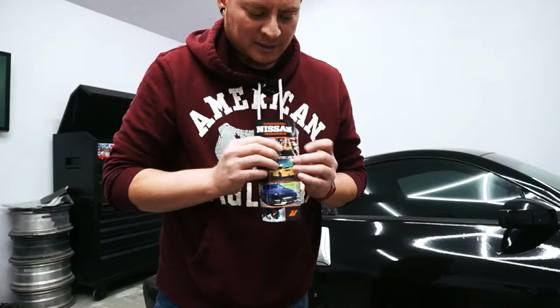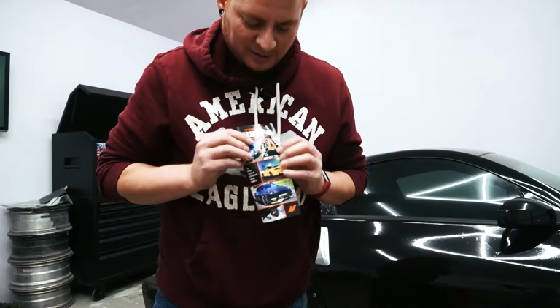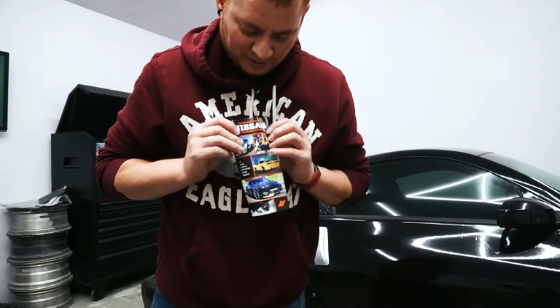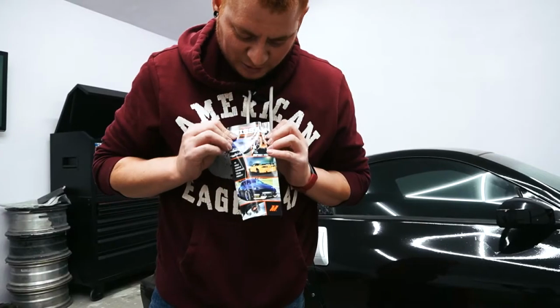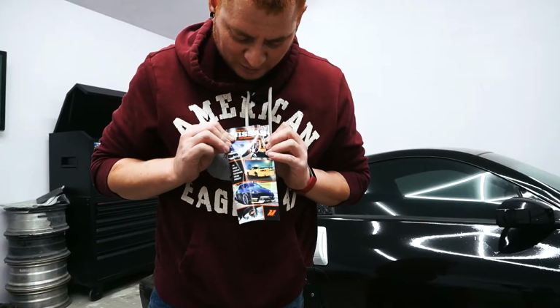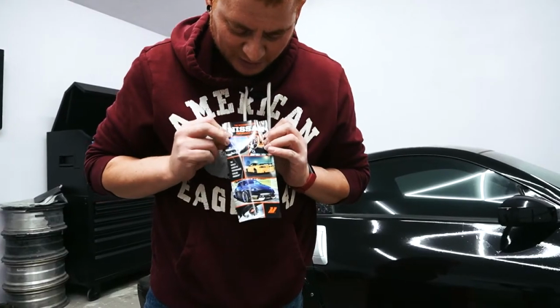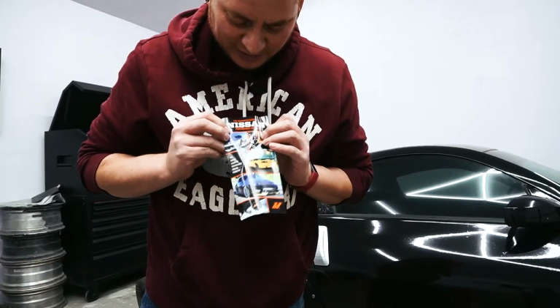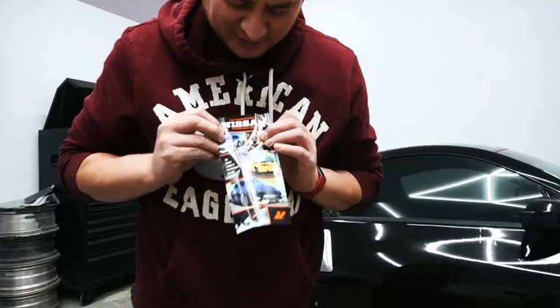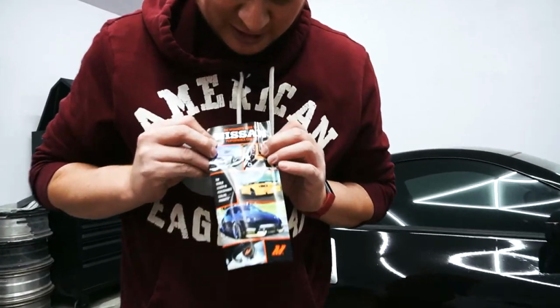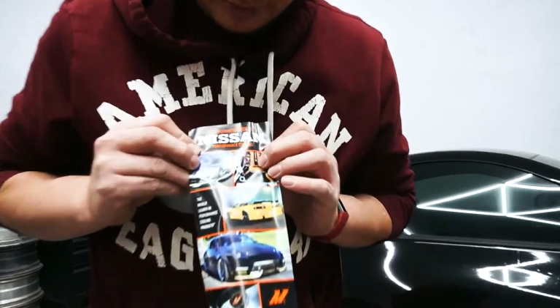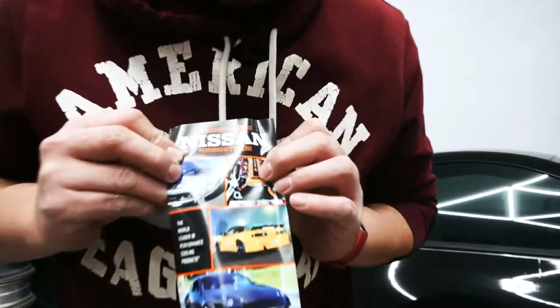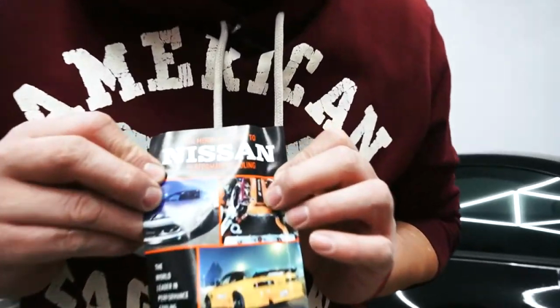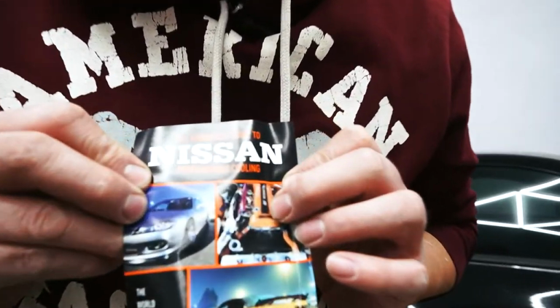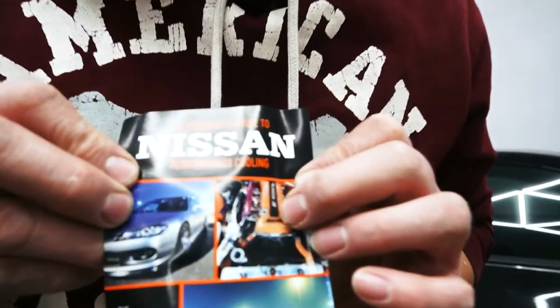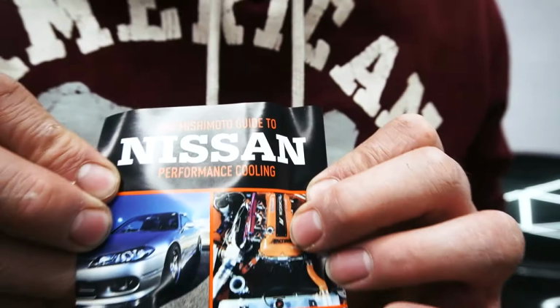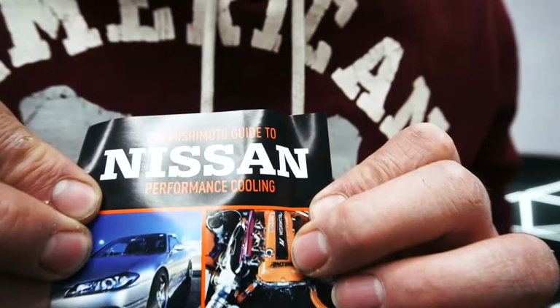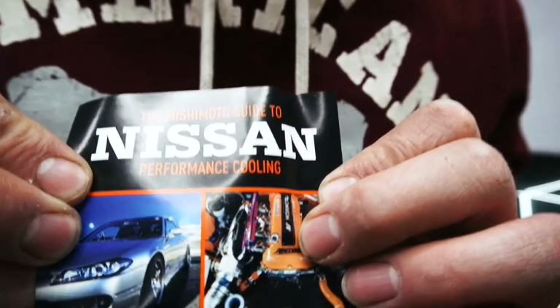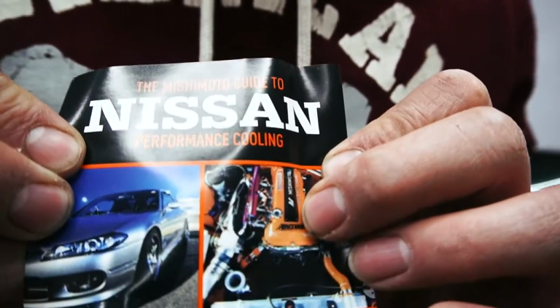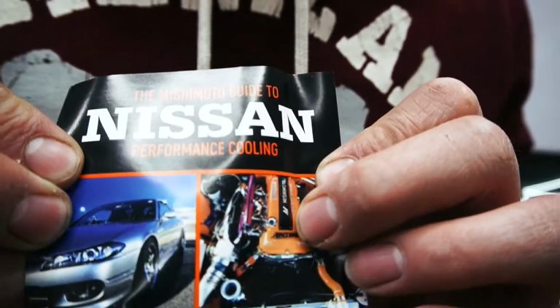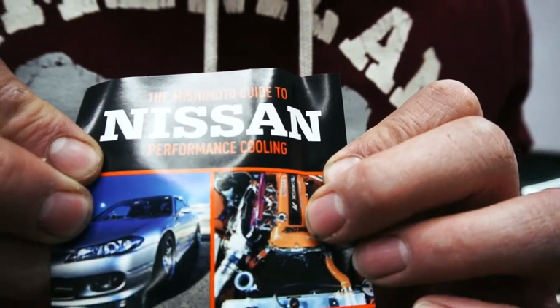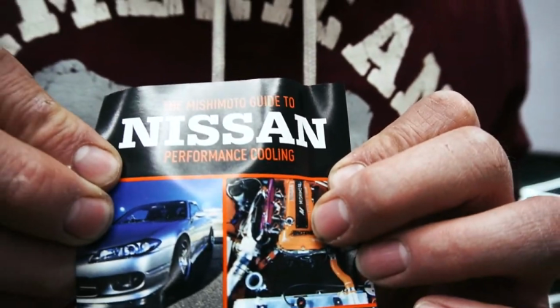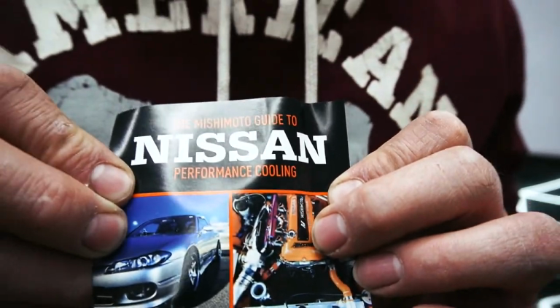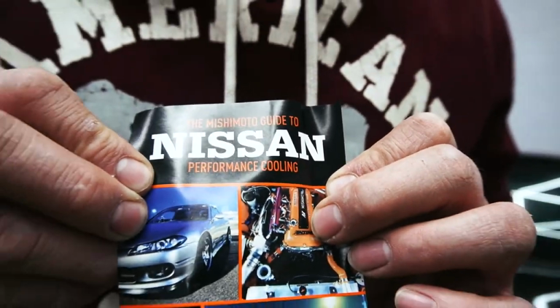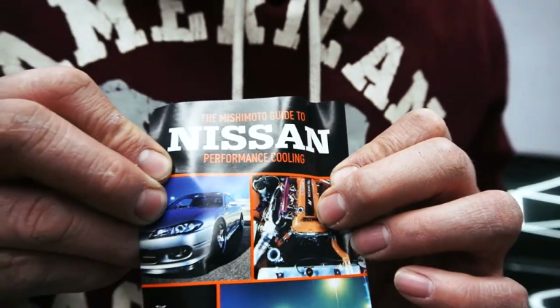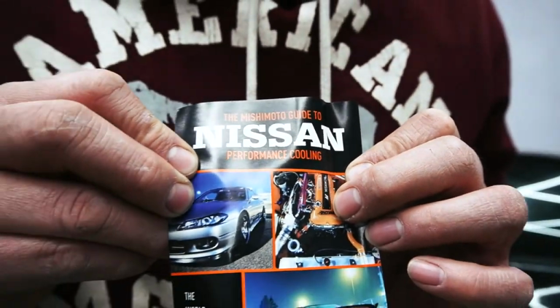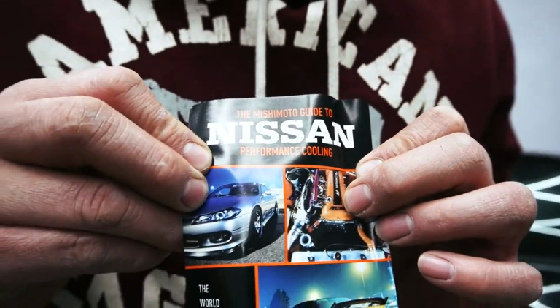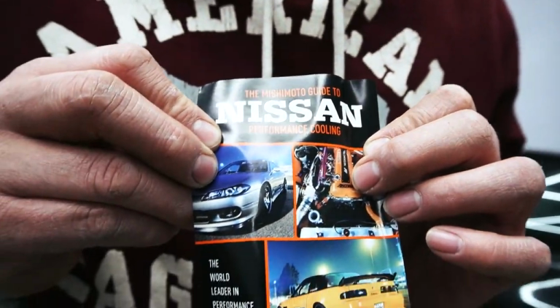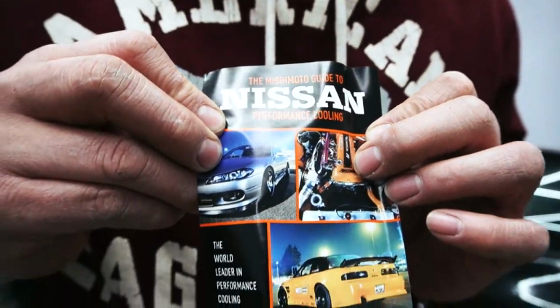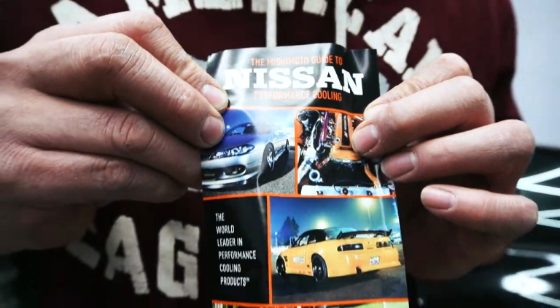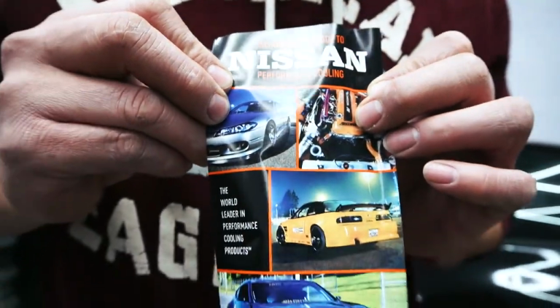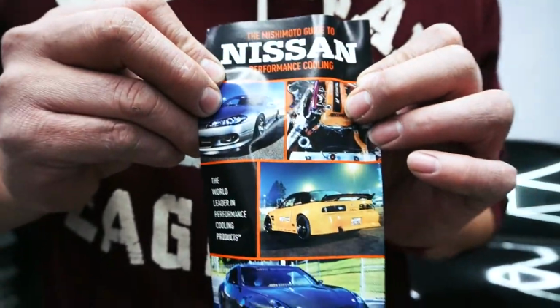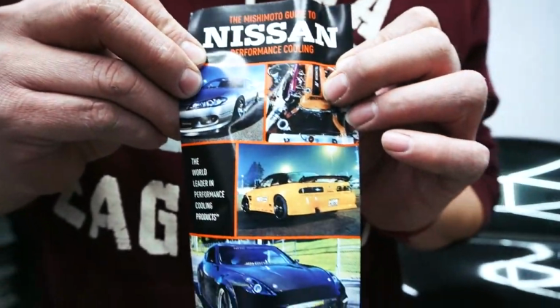Inside we've got the Mishimoto guide to Nissan performance cooling, because they know Nissans have overheating issues.